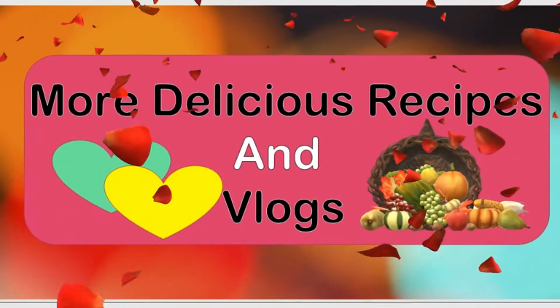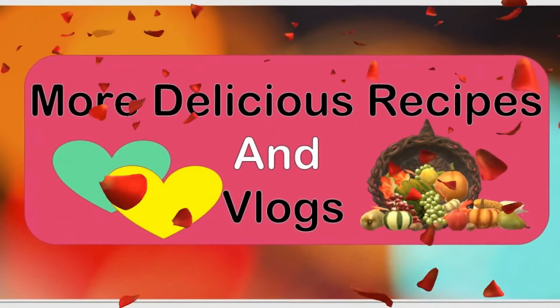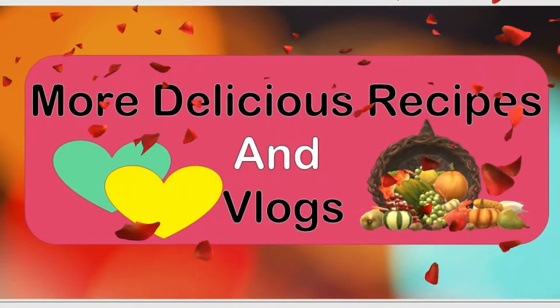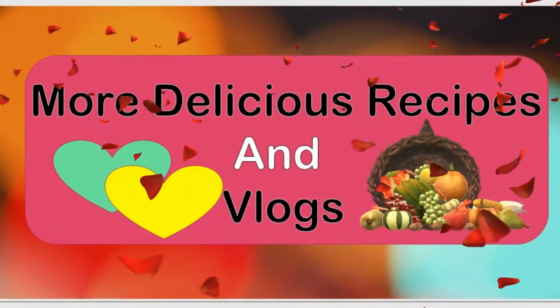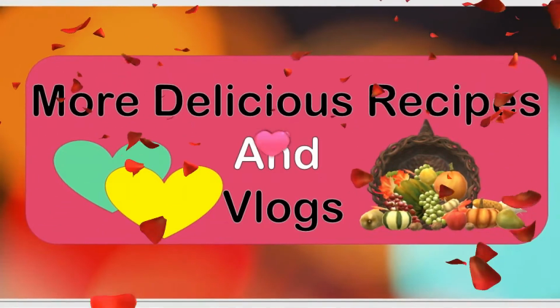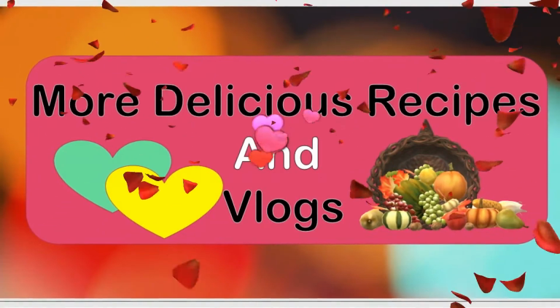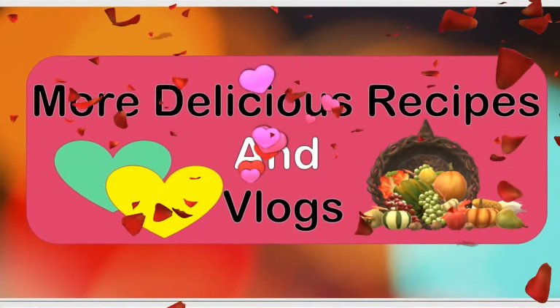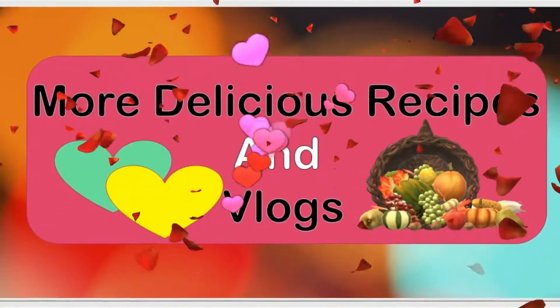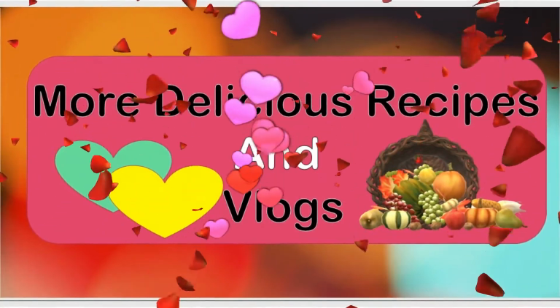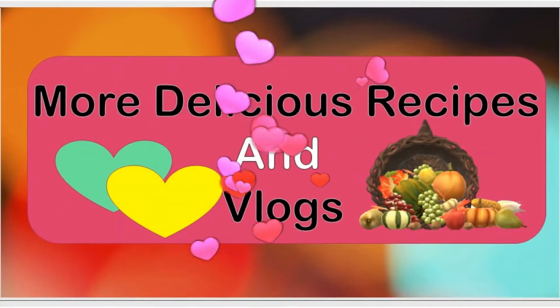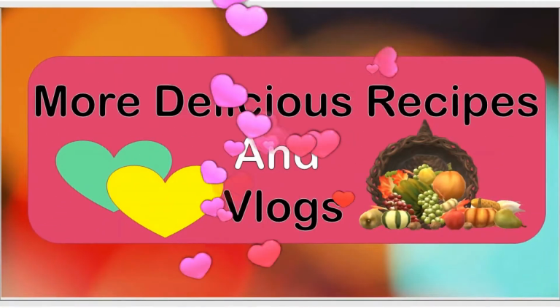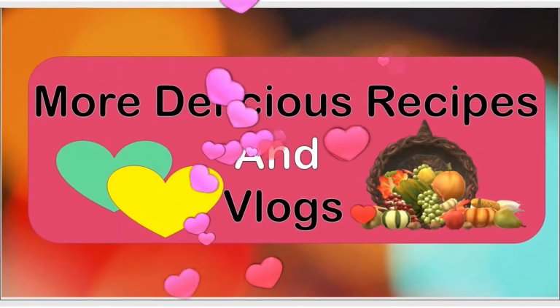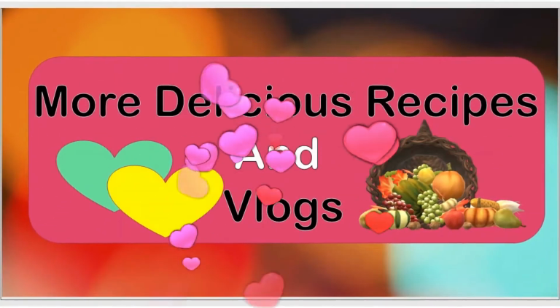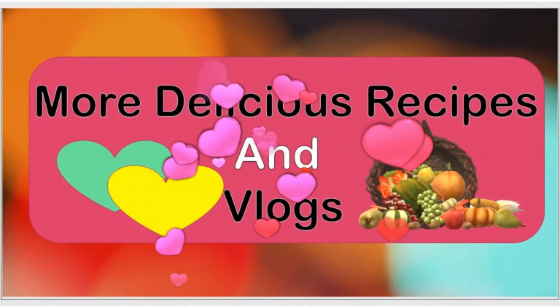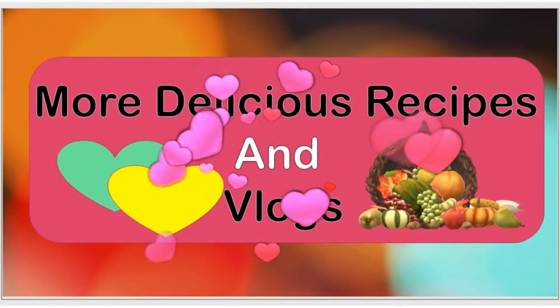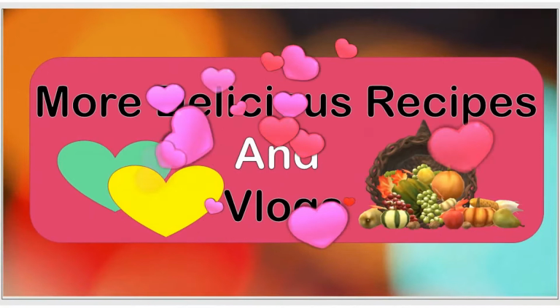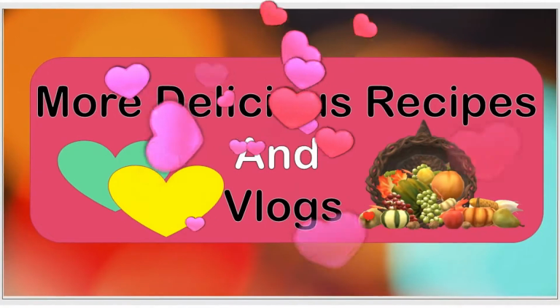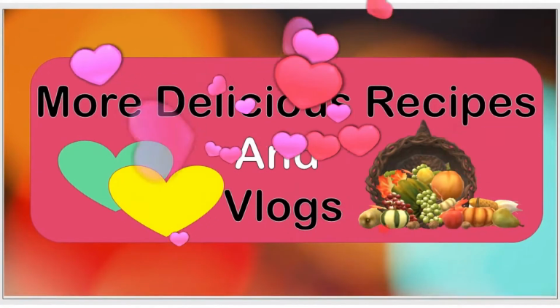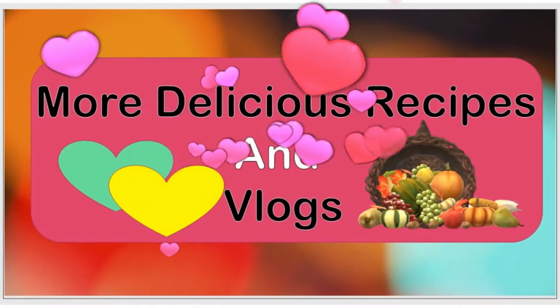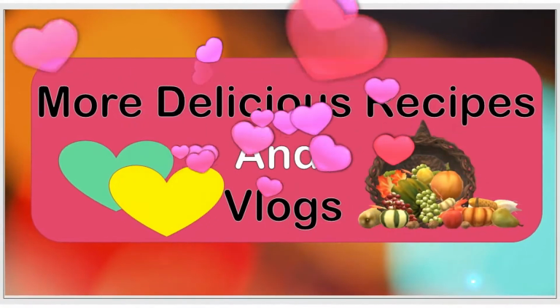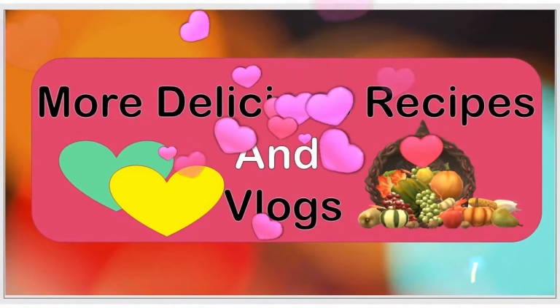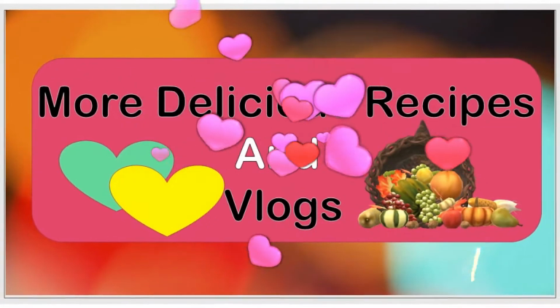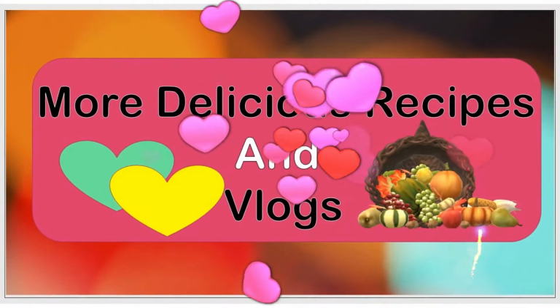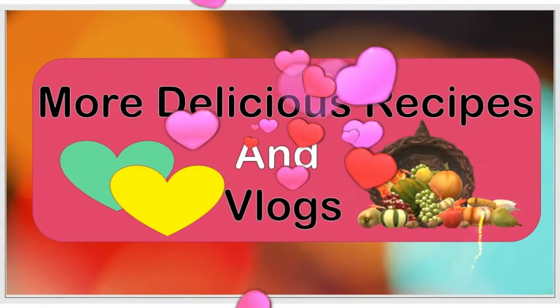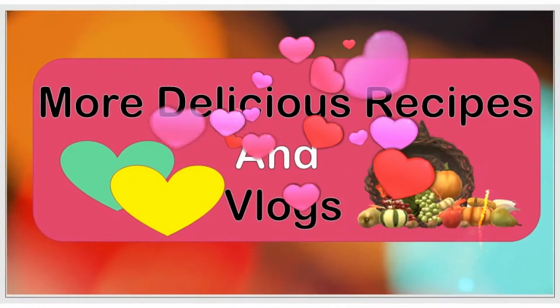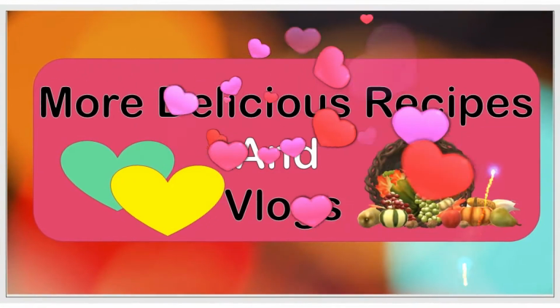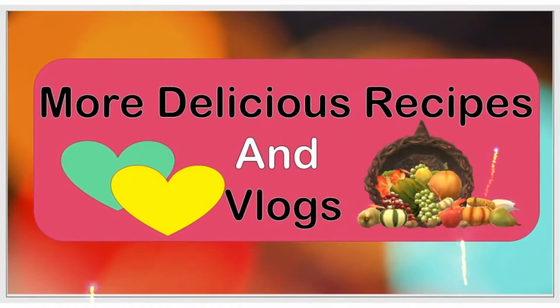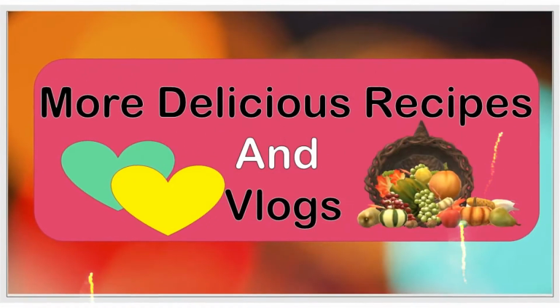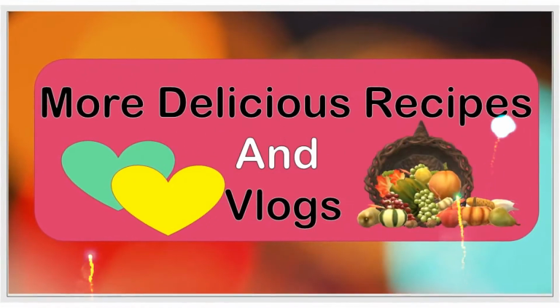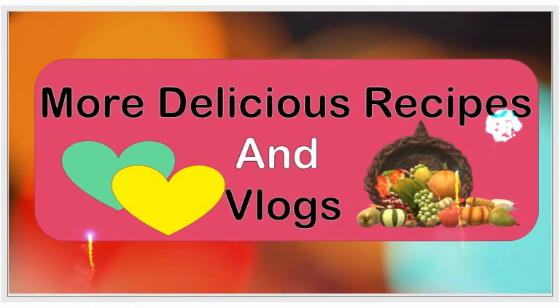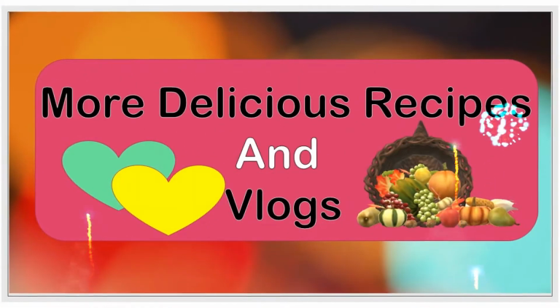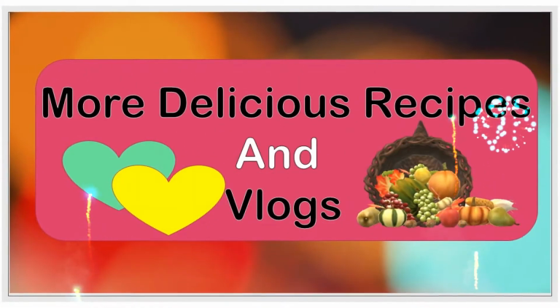Hello YouTube friends! Welcome to my channel. I am going to take a look at Avocado Guacamole.